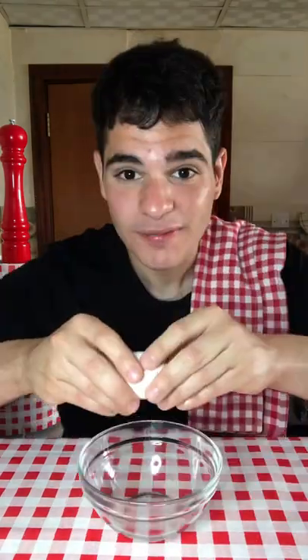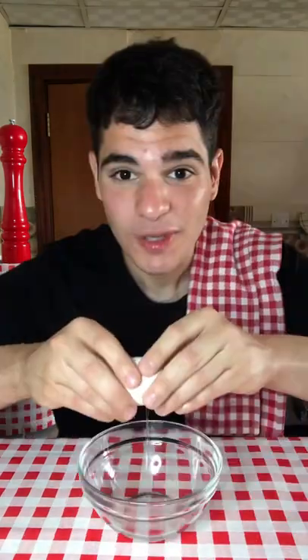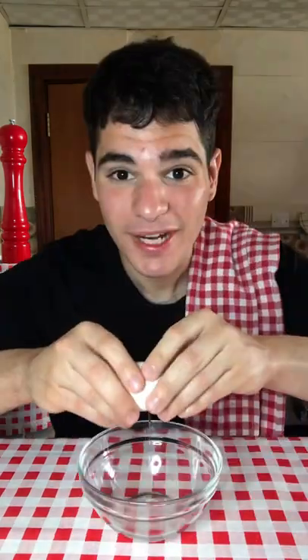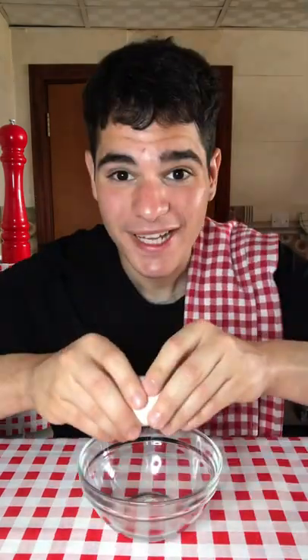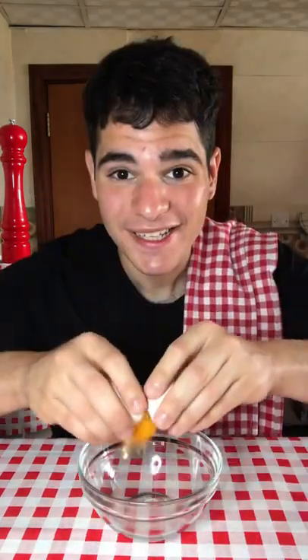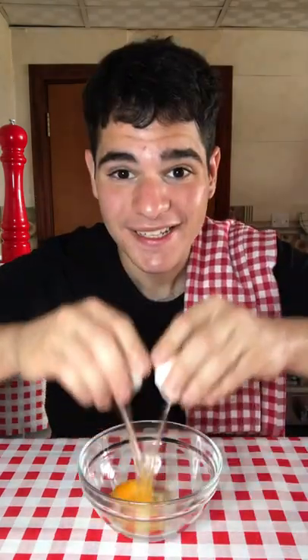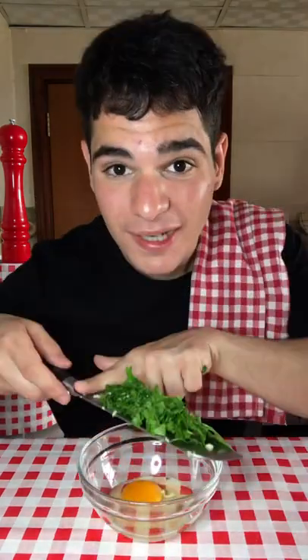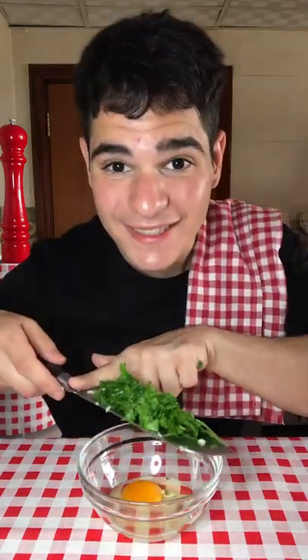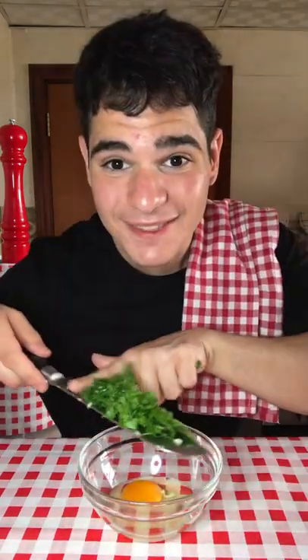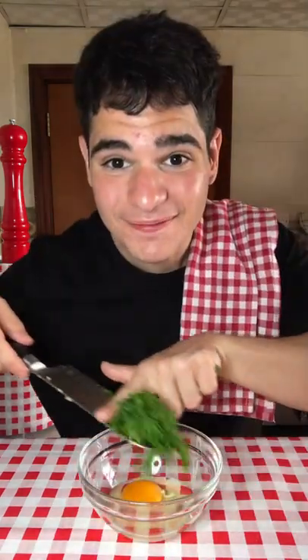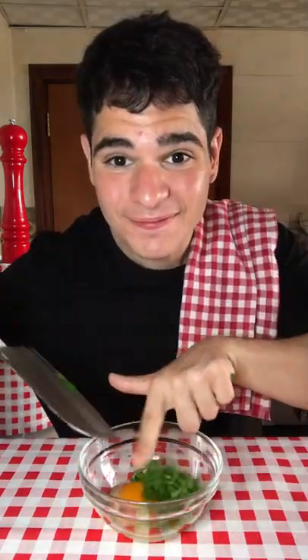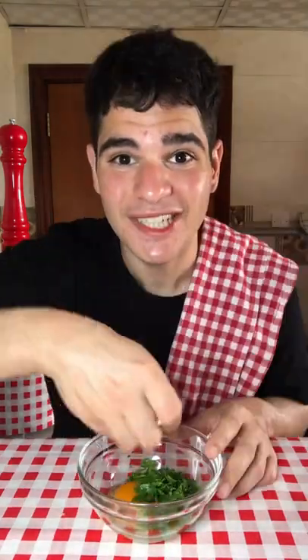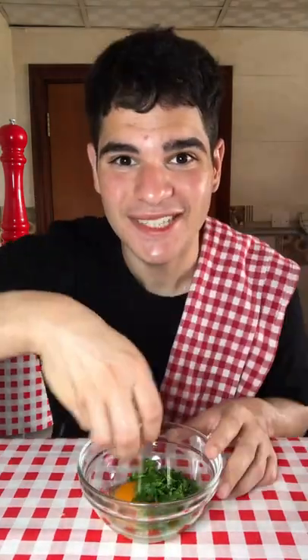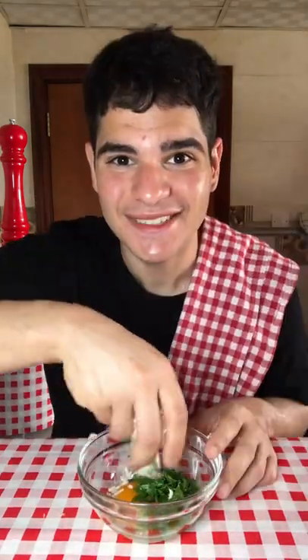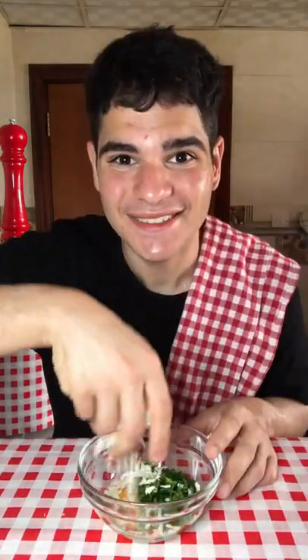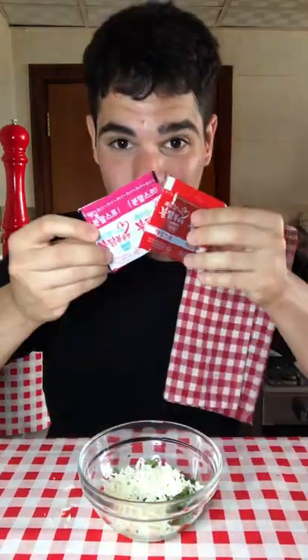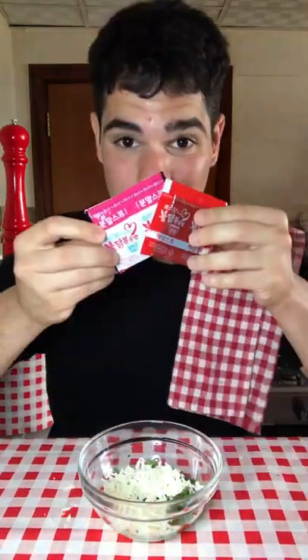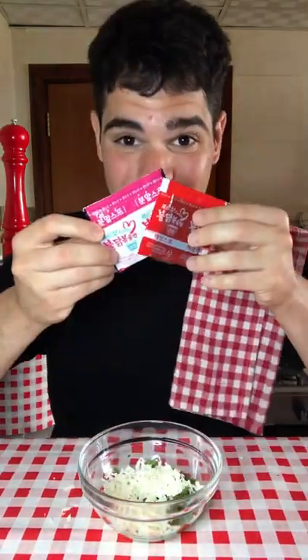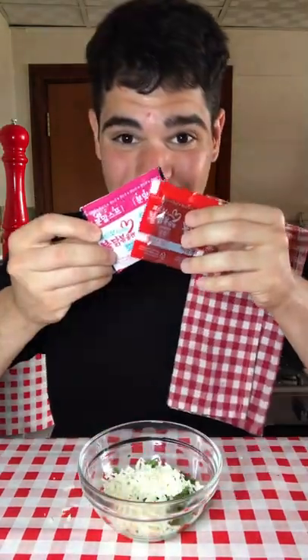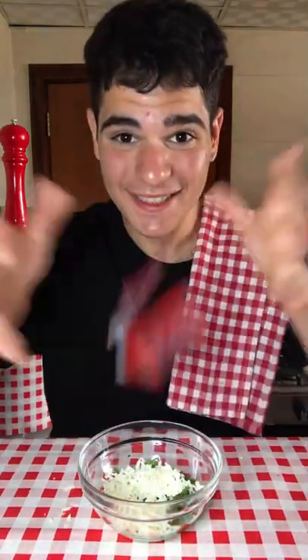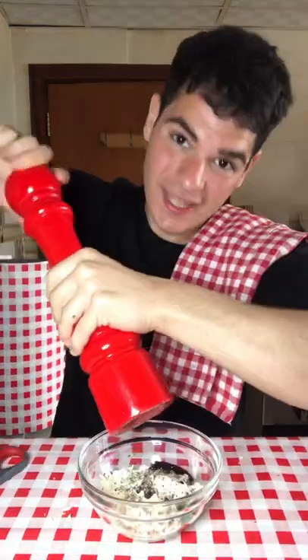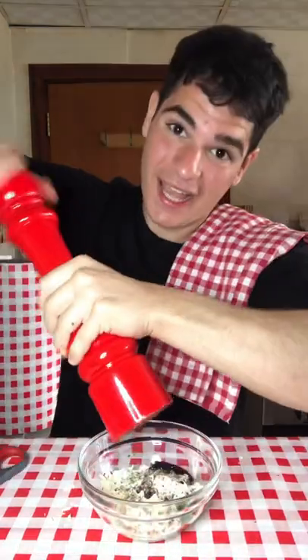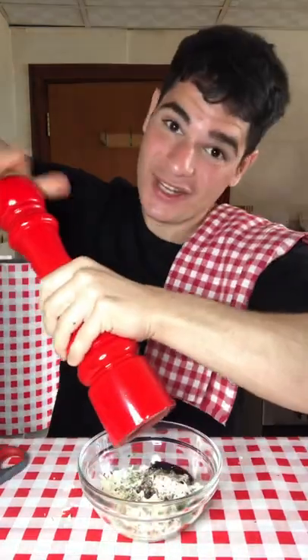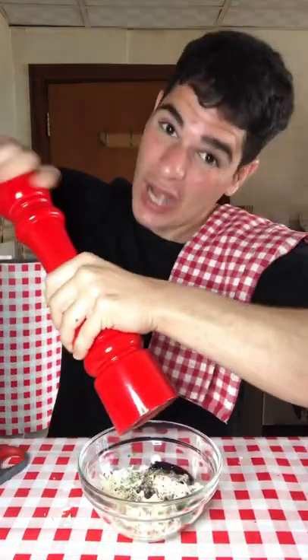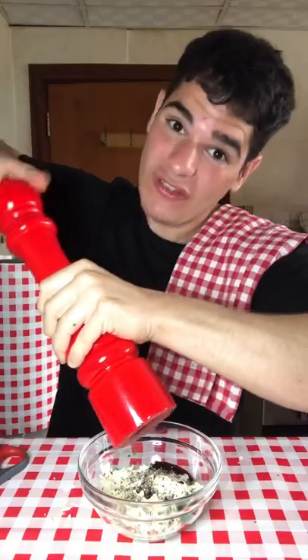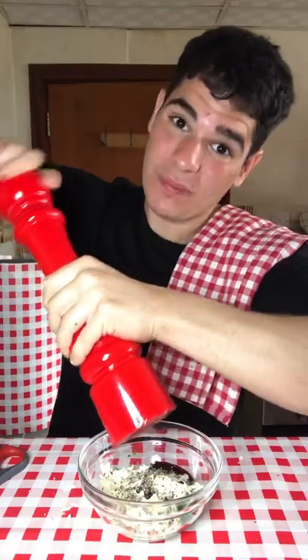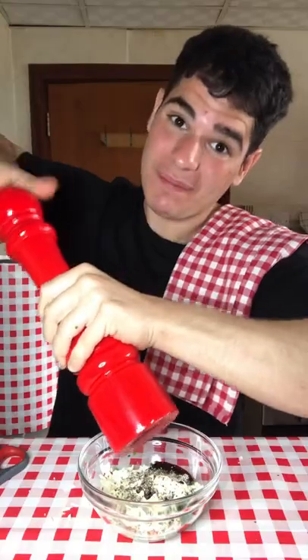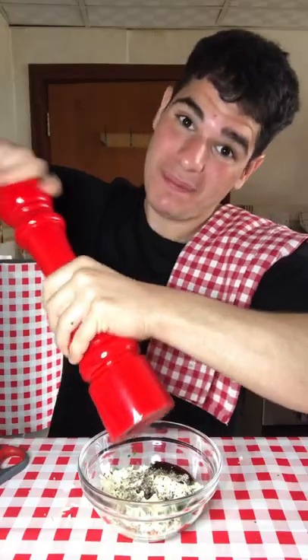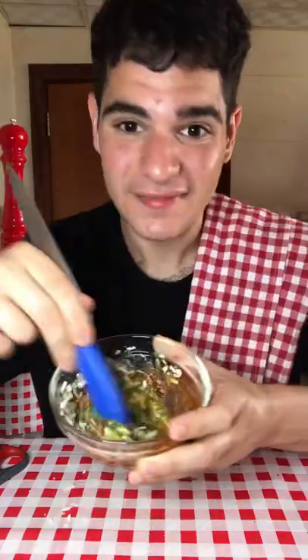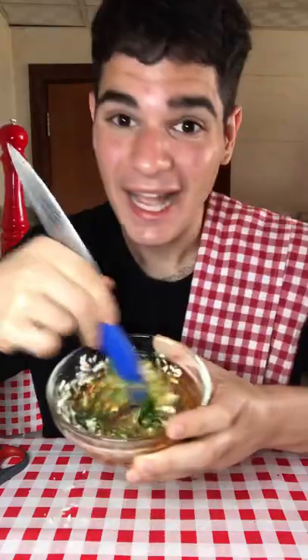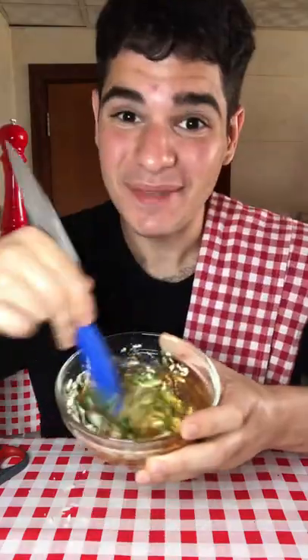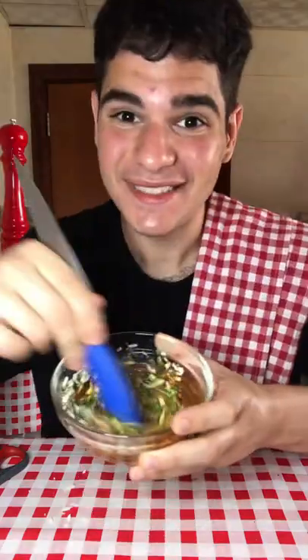One egg, parsley, cheese, ramen seasoning, and go ahead on the black pepper. Add and mix.